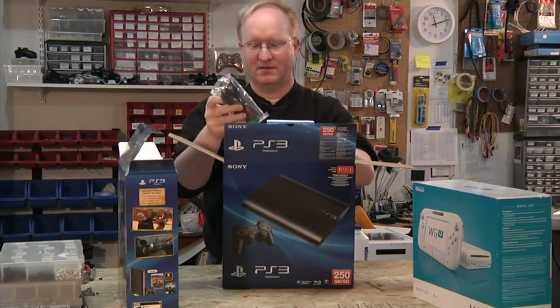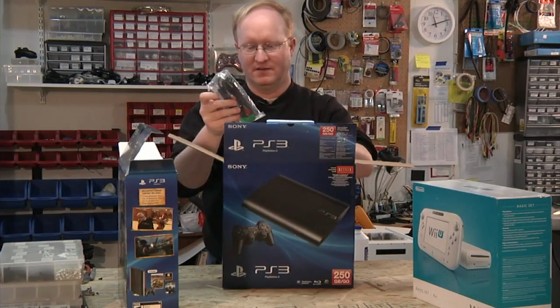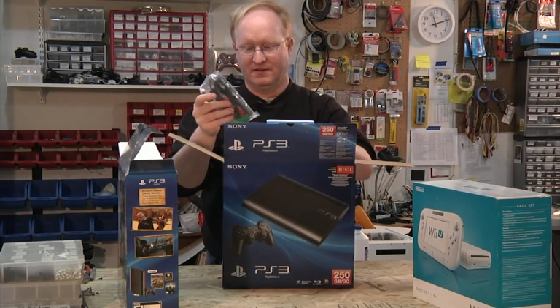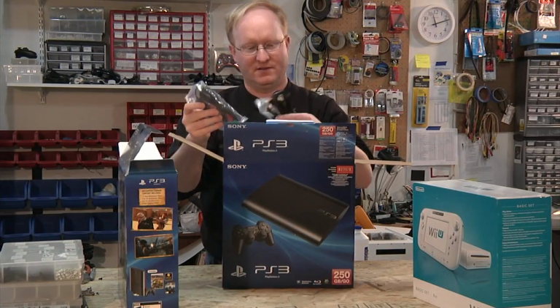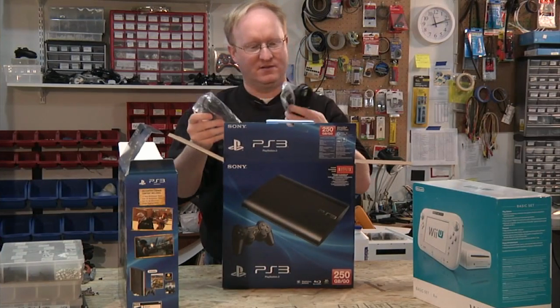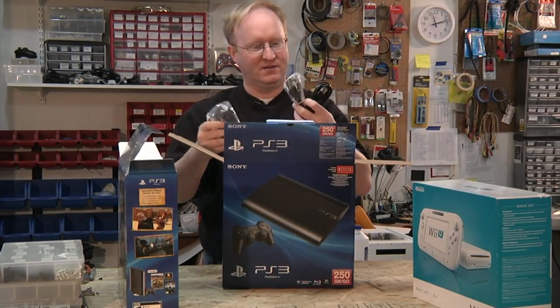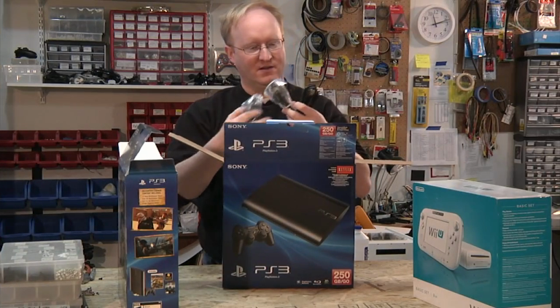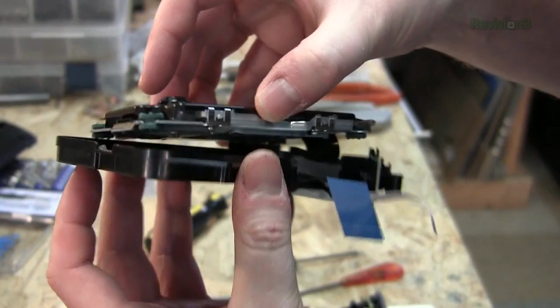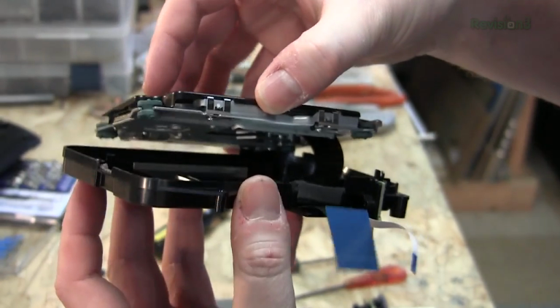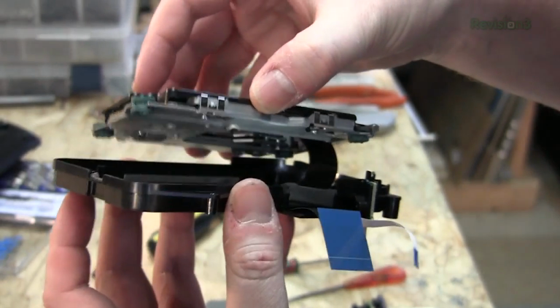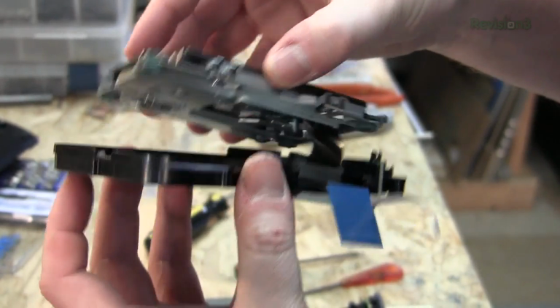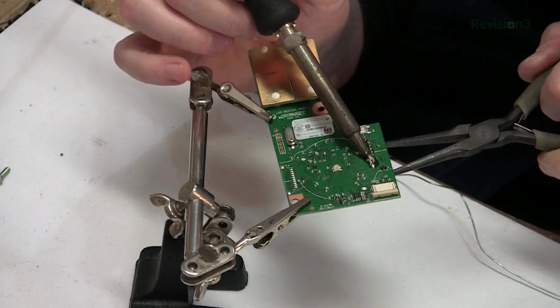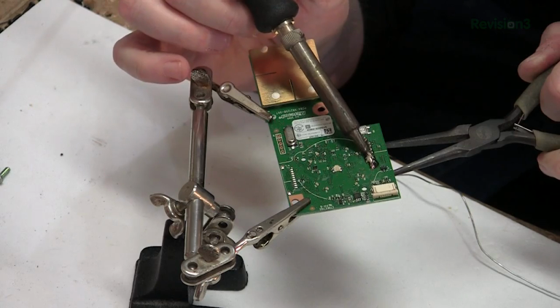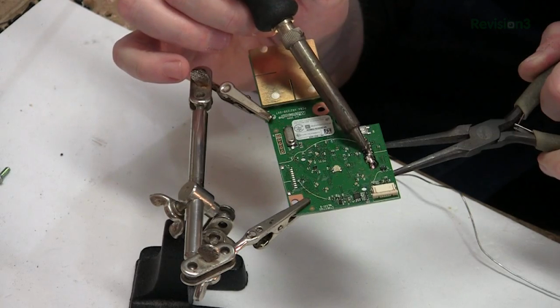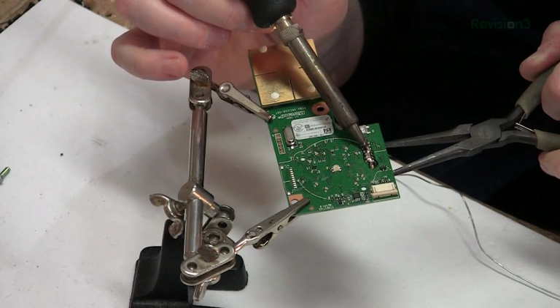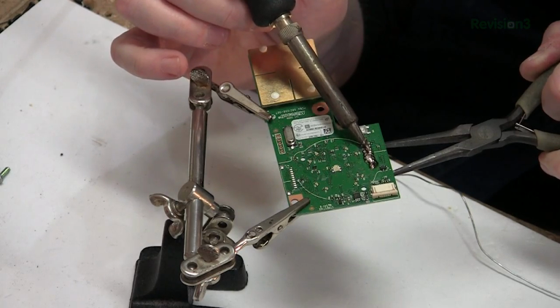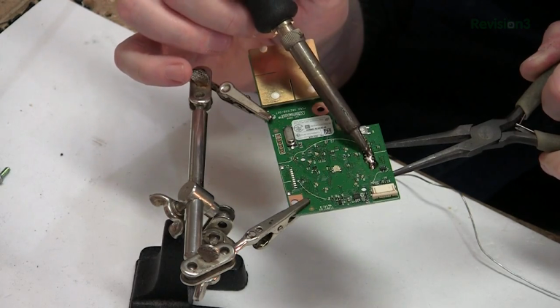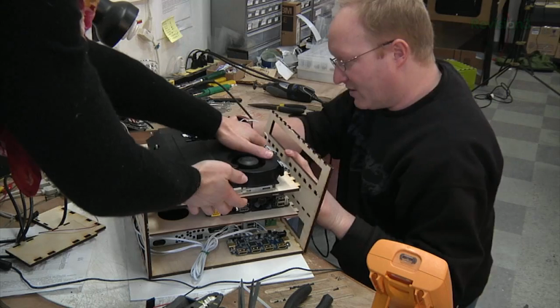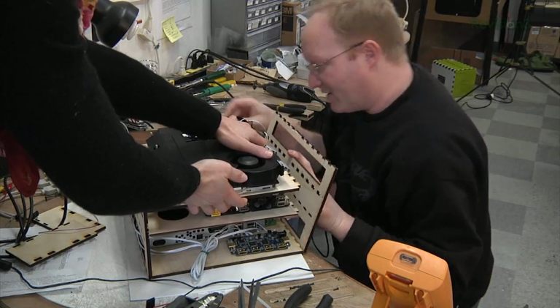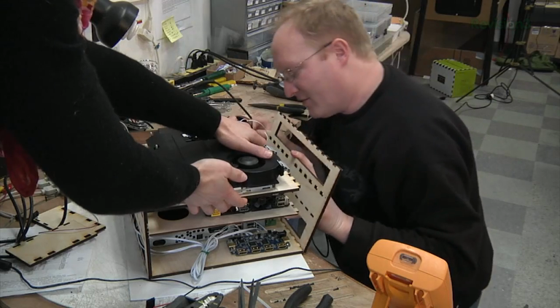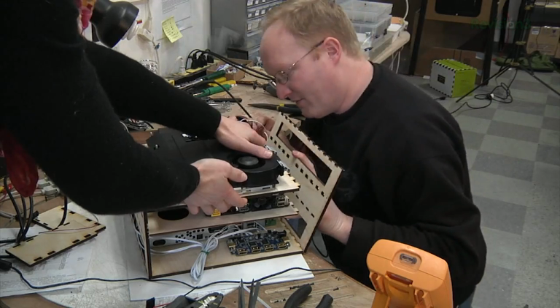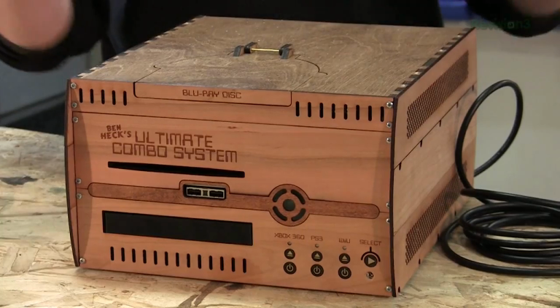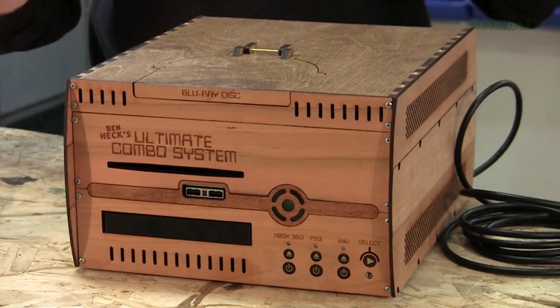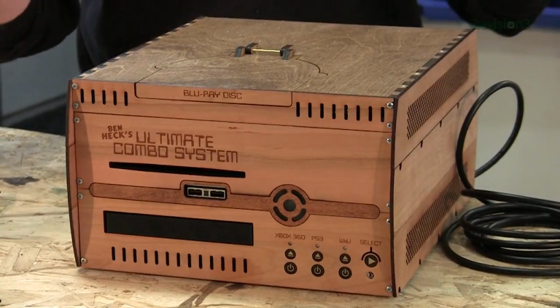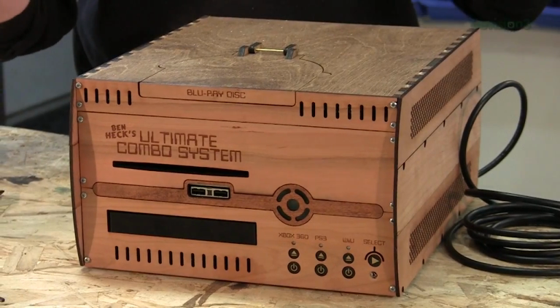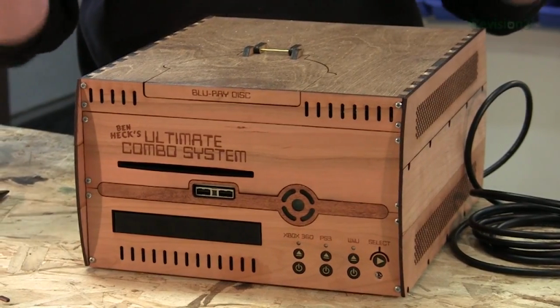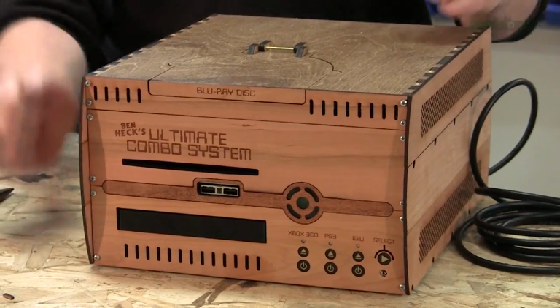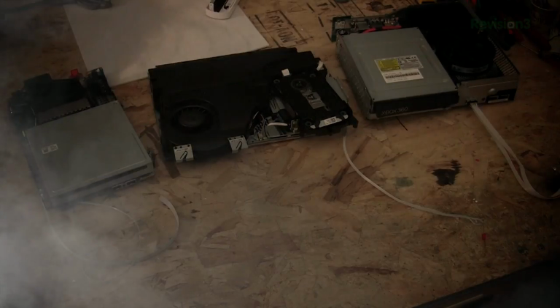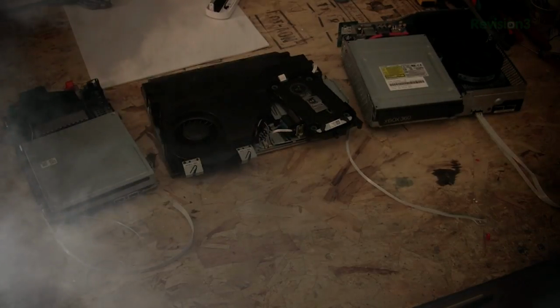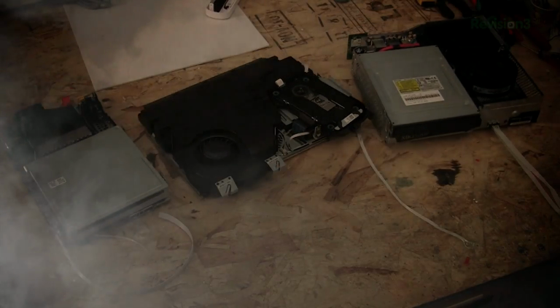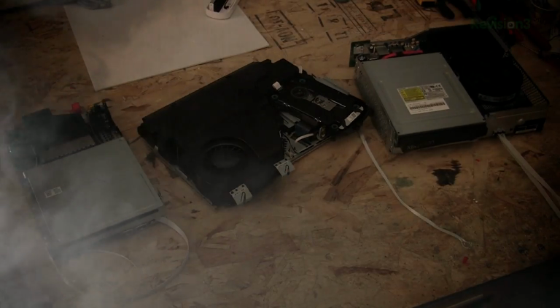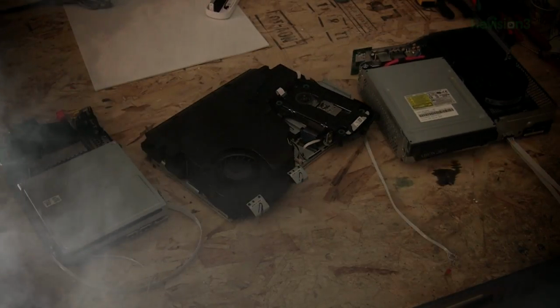Ben, we've got a viewer request here to build a combination Xbox, Wii U, and PS3. Can it be done?